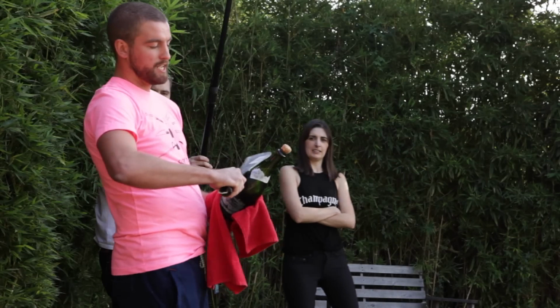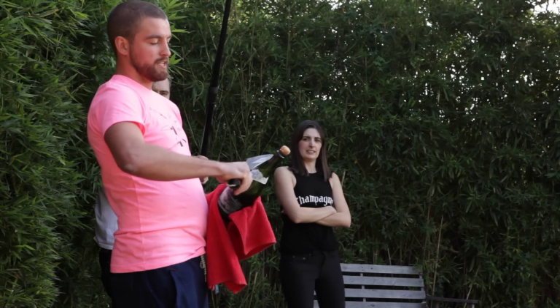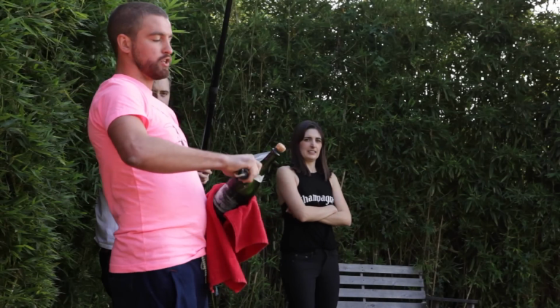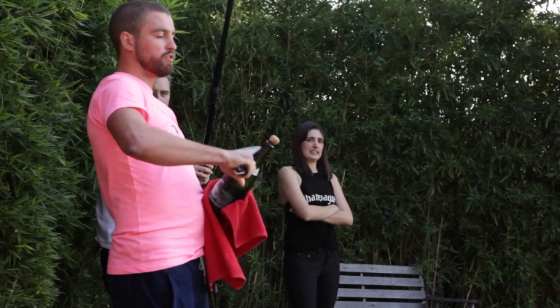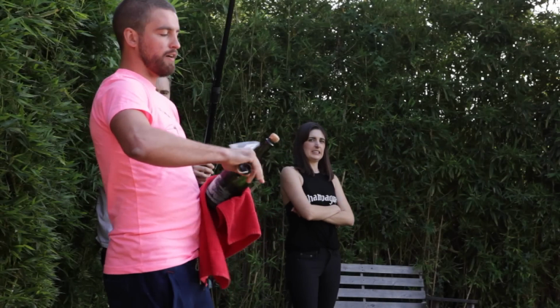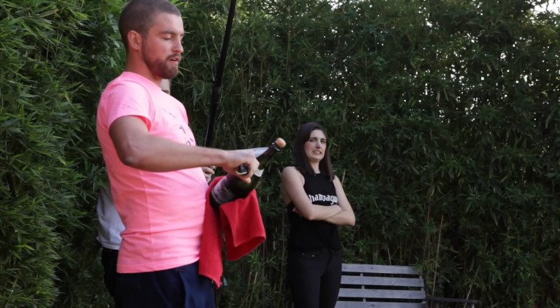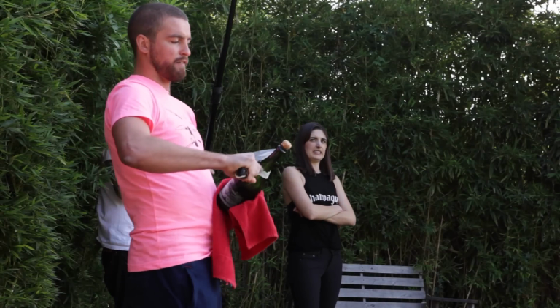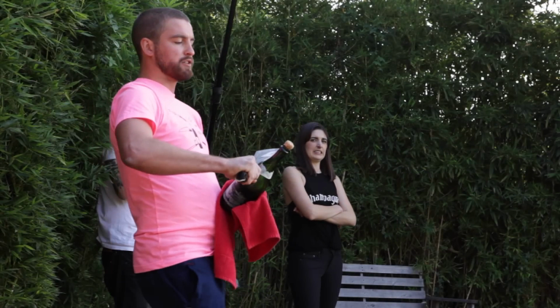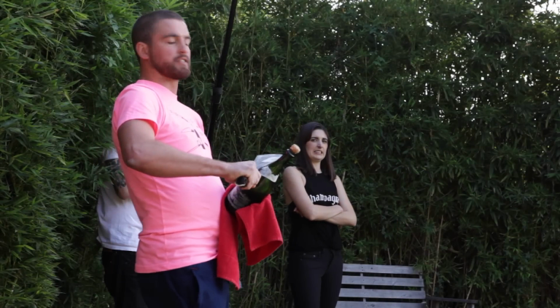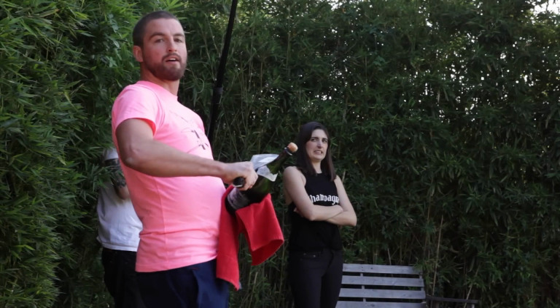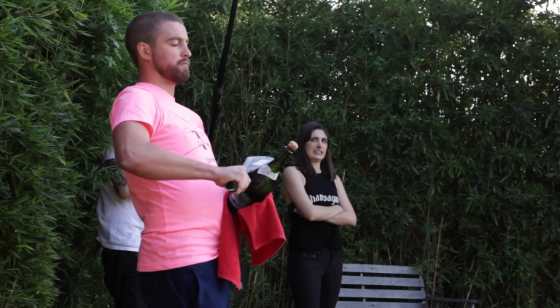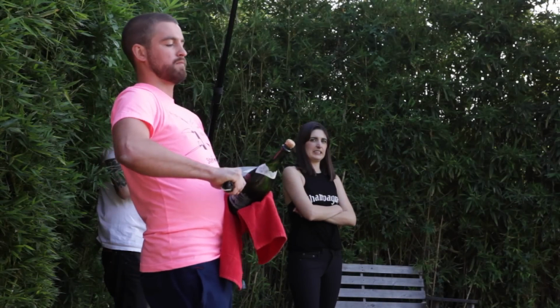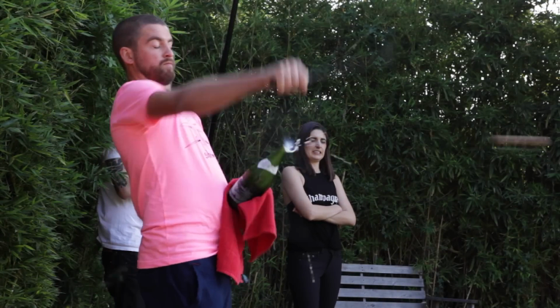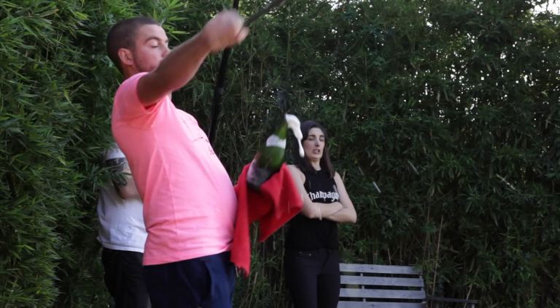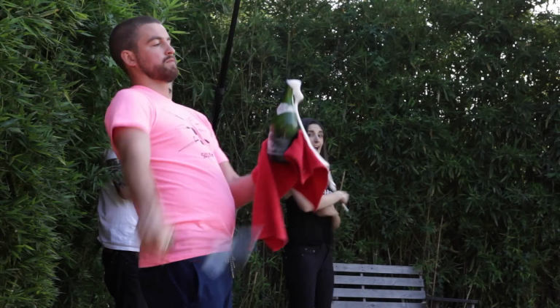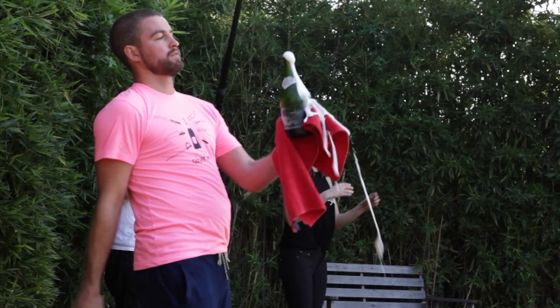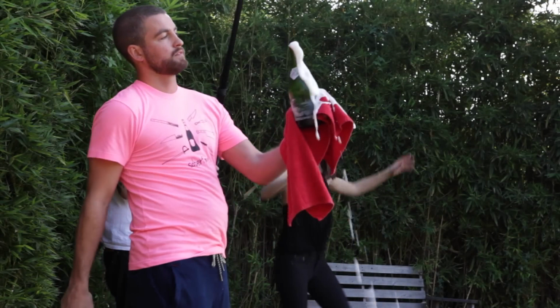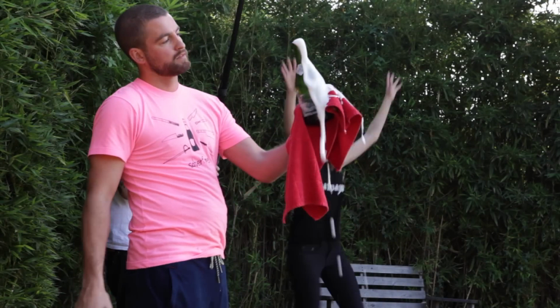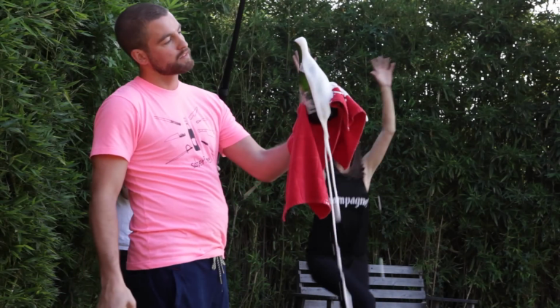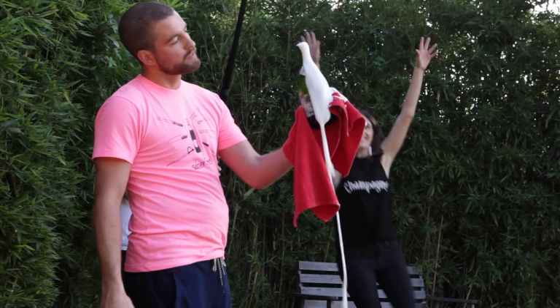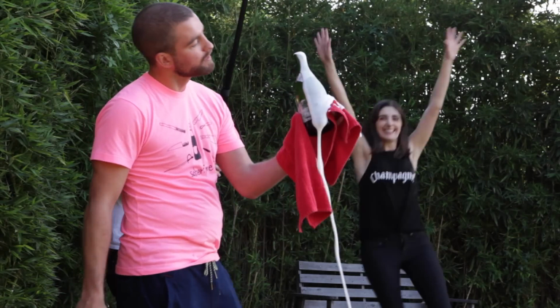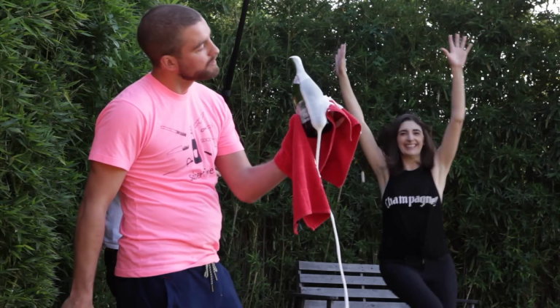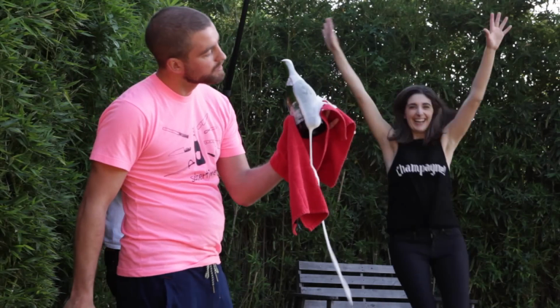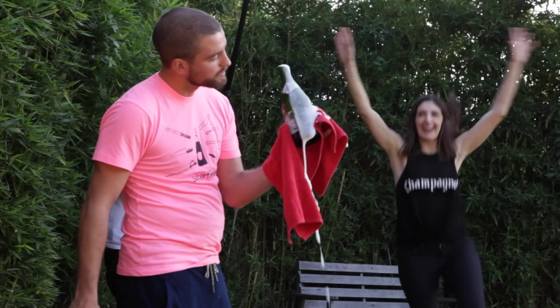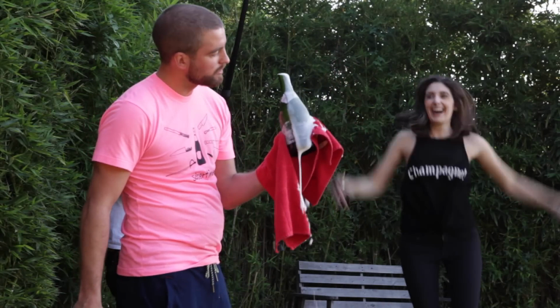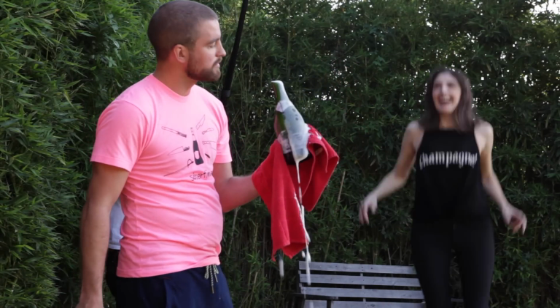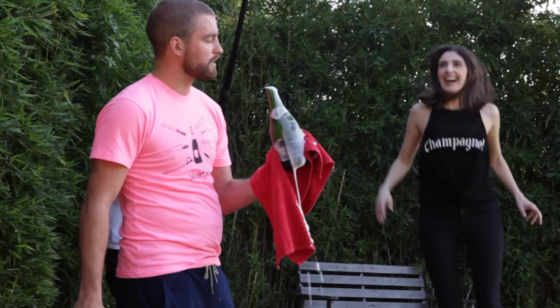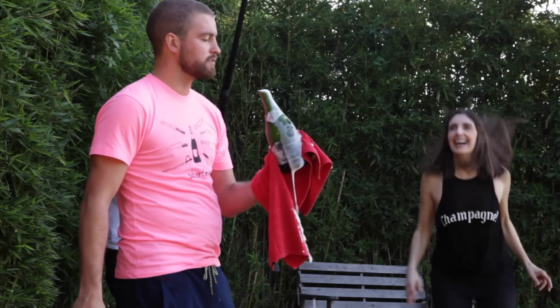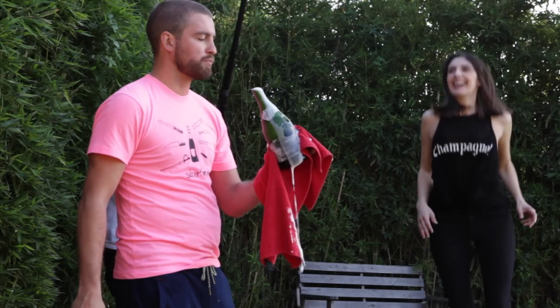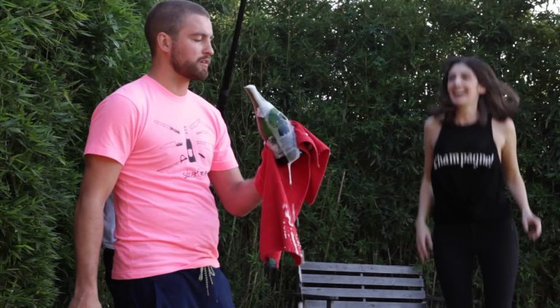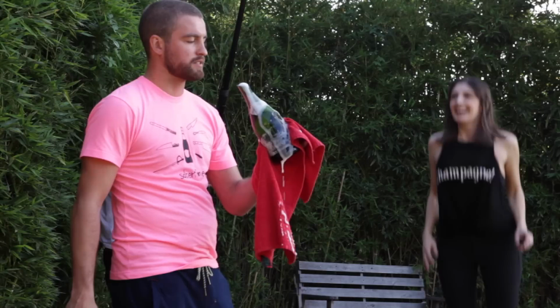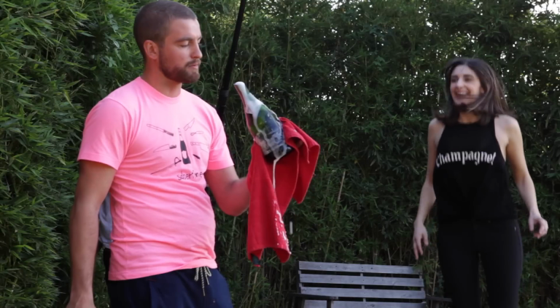Again, don't ever, ever do this at home. Look — that was a pretty clean saber.